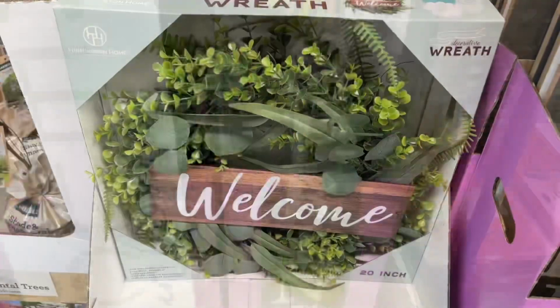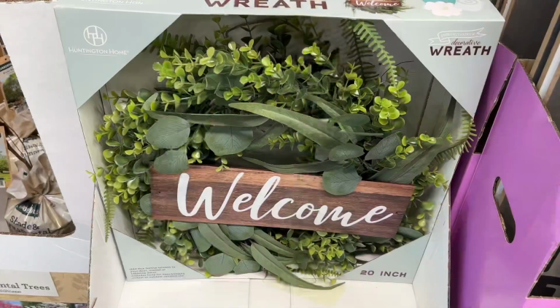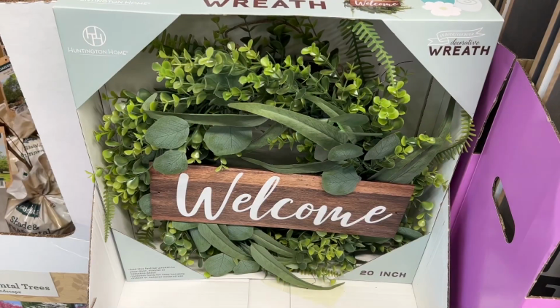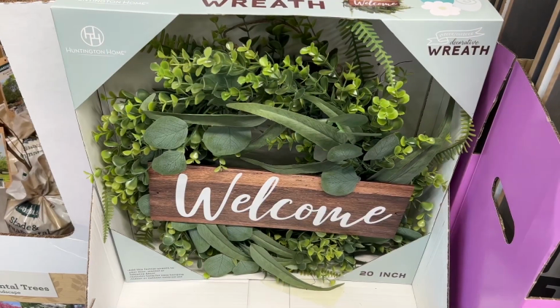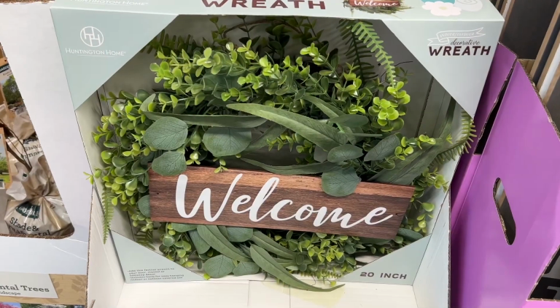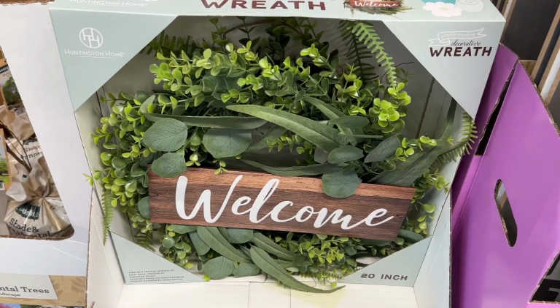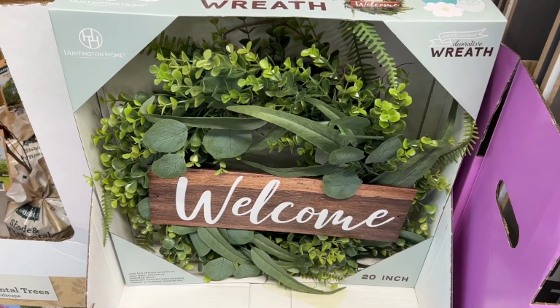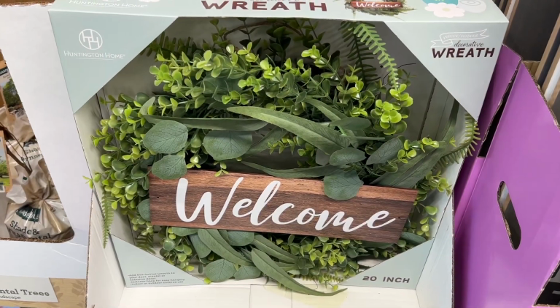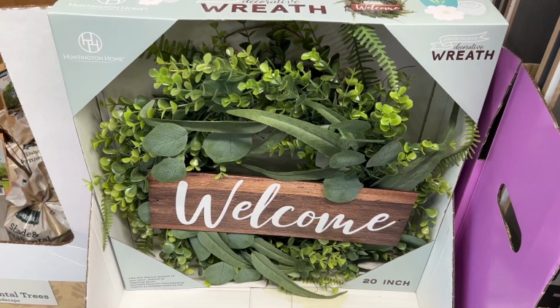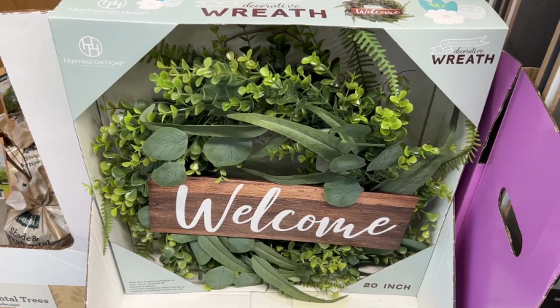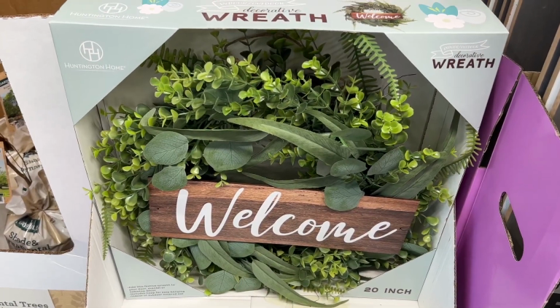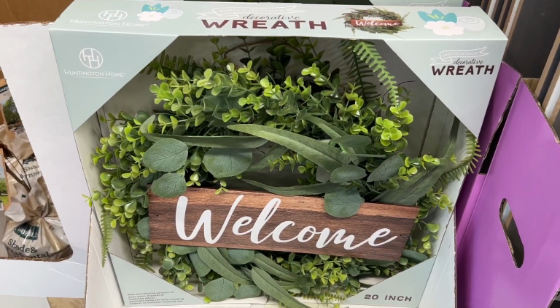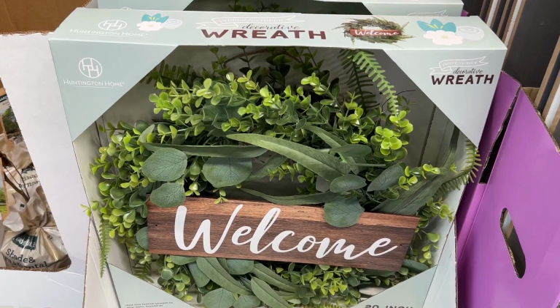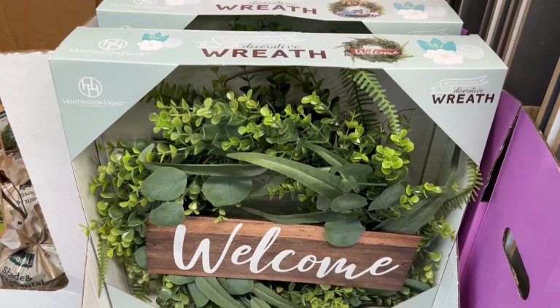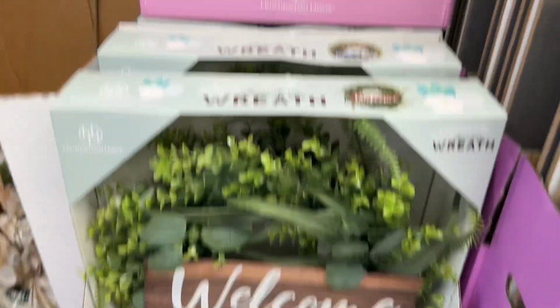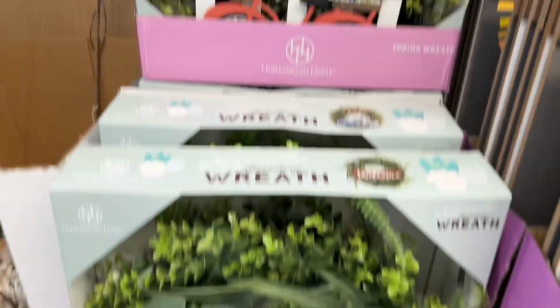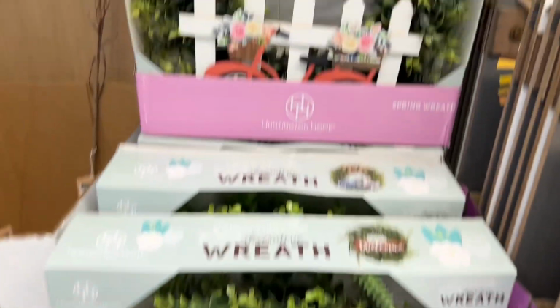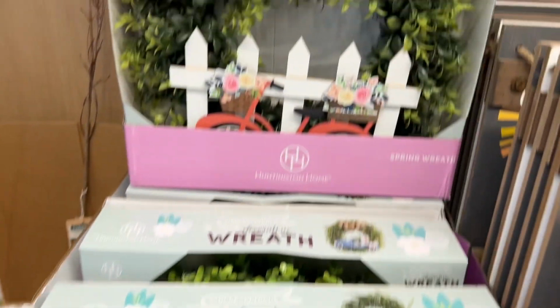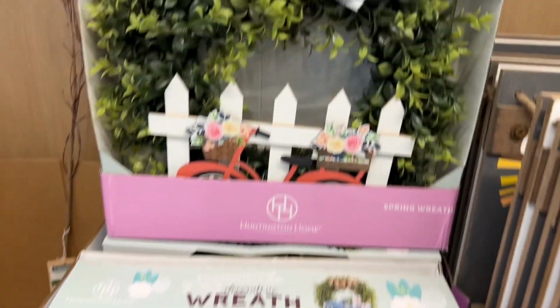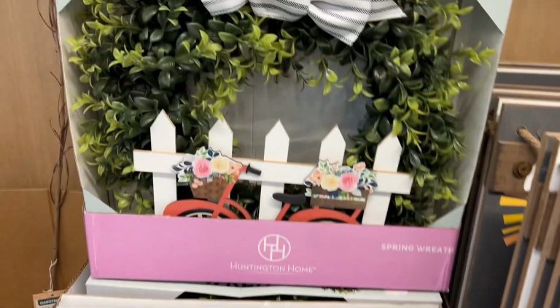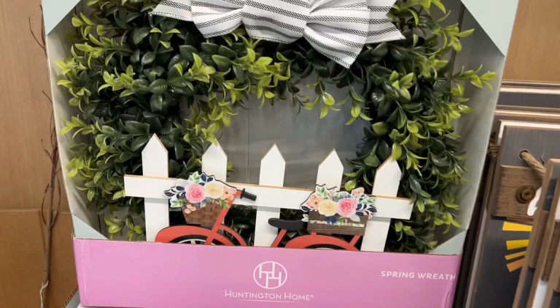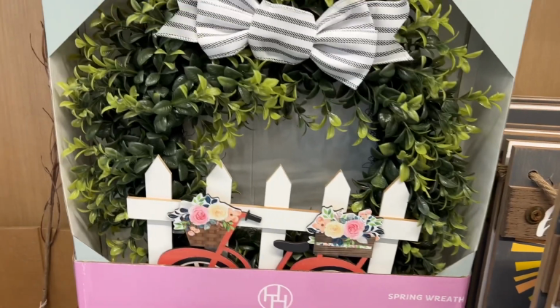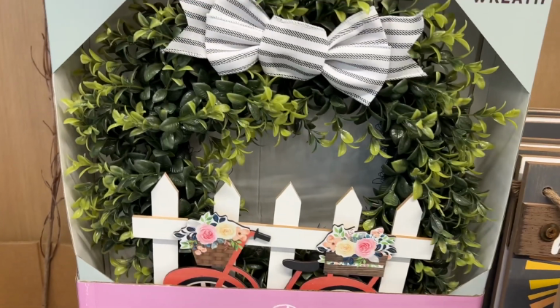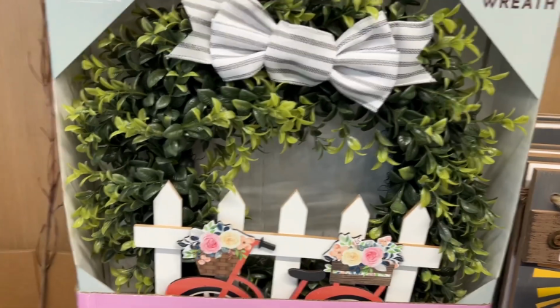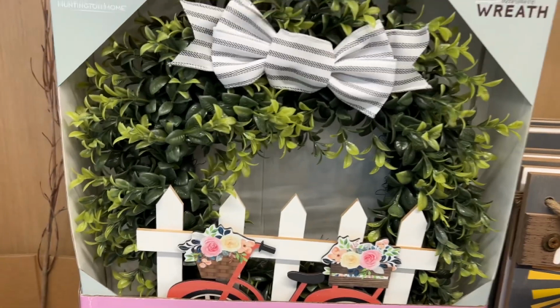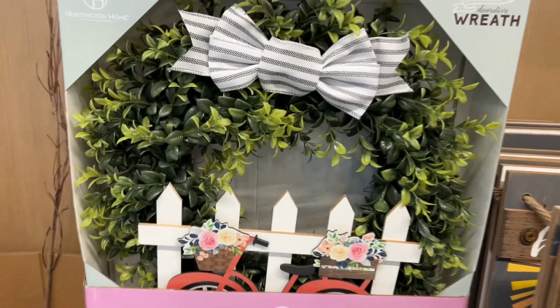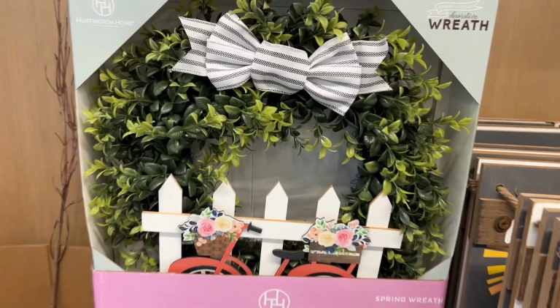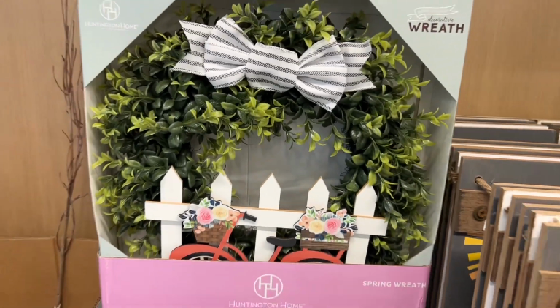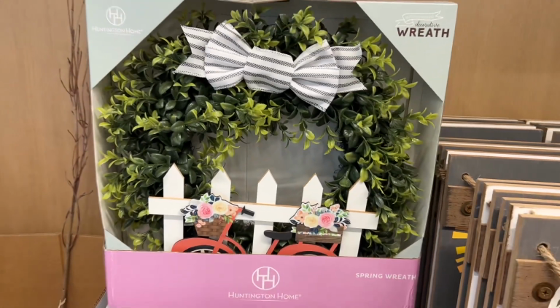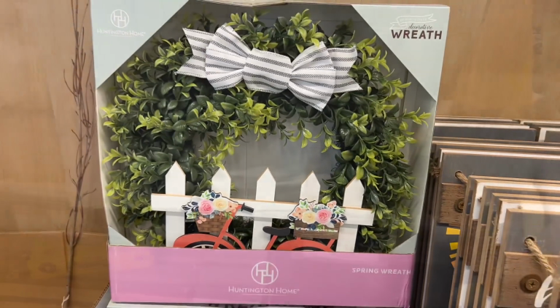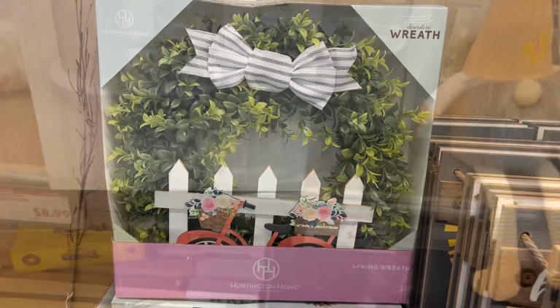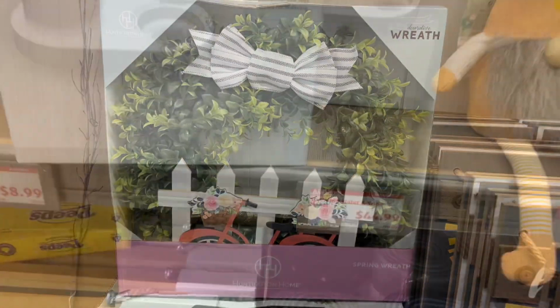These are the Huntington Home Decorative Wreaths for $19.99. They're 20-inch wreaths and they have these two options to choose from.